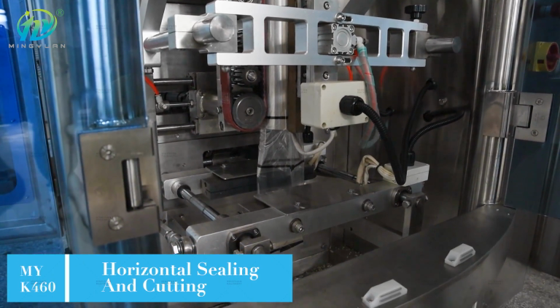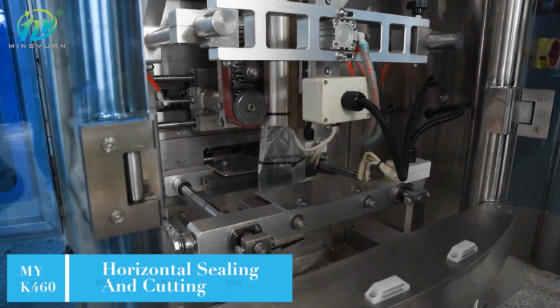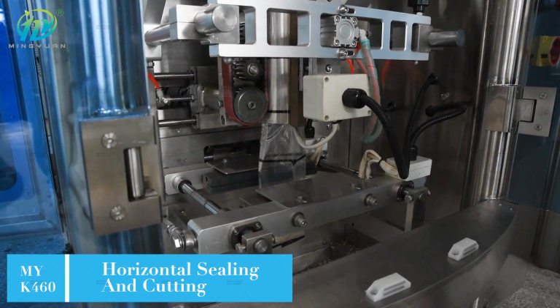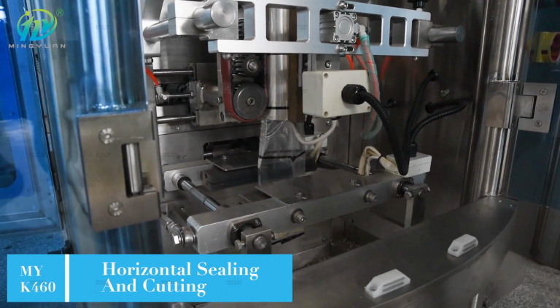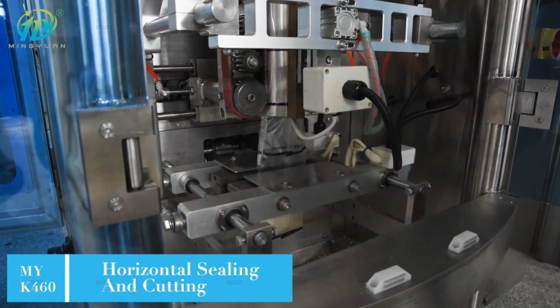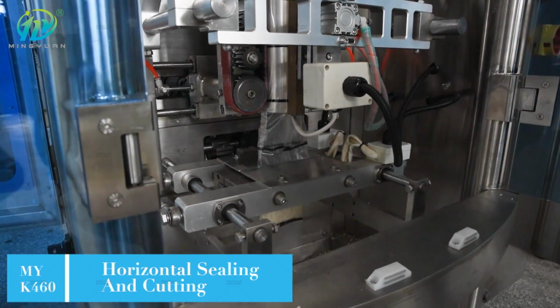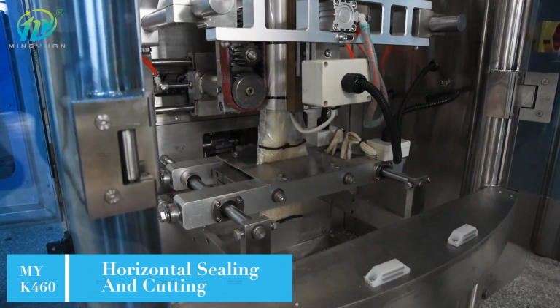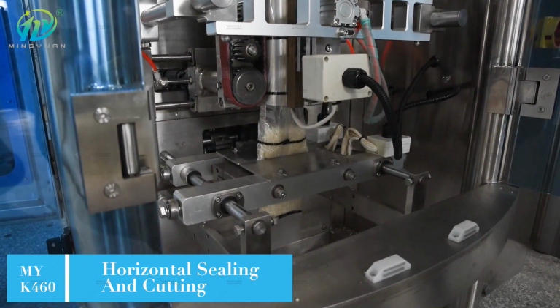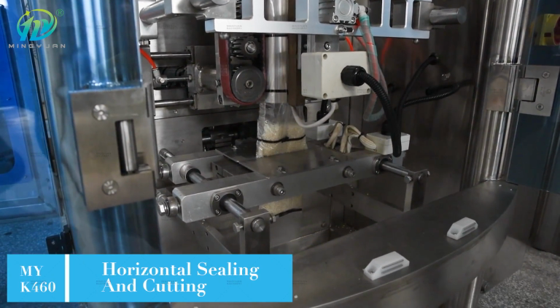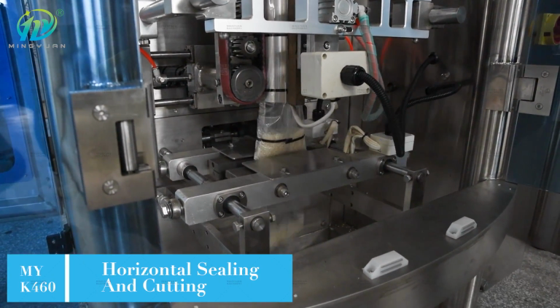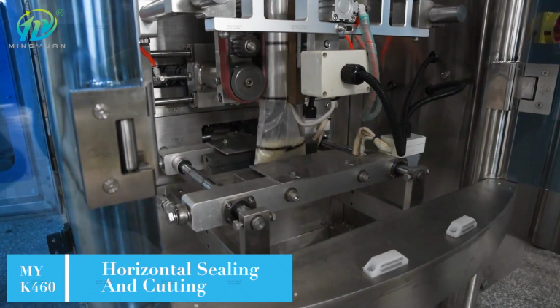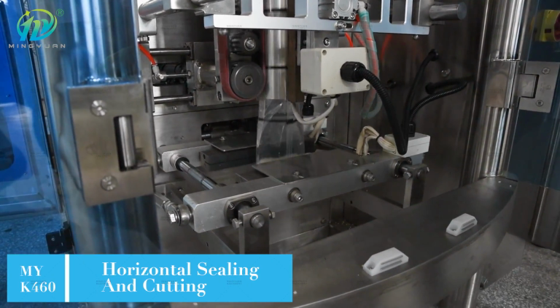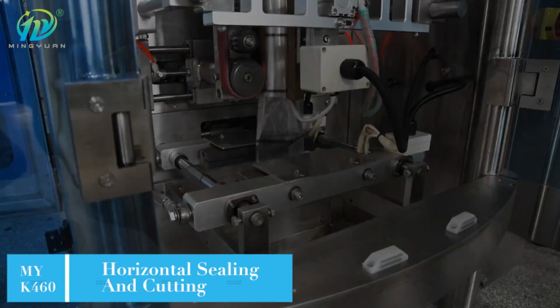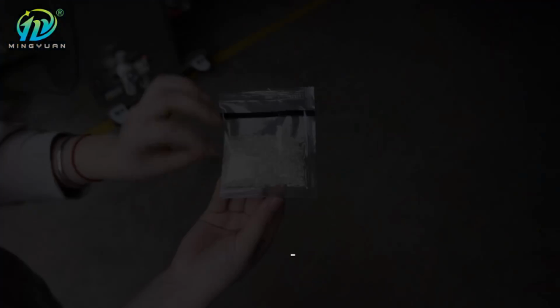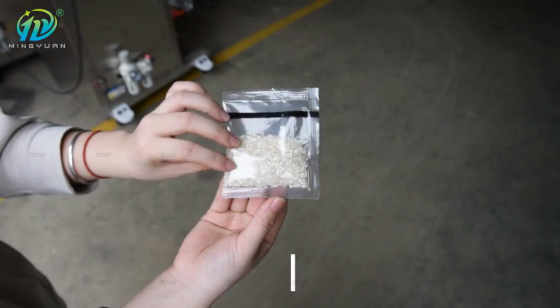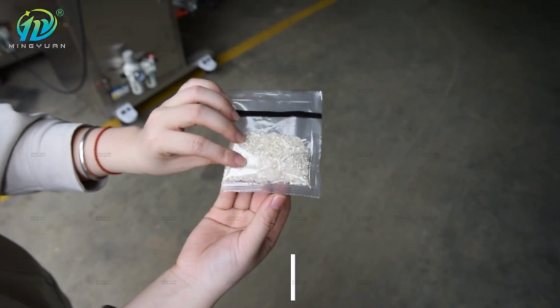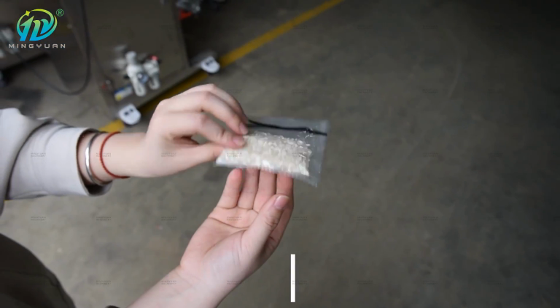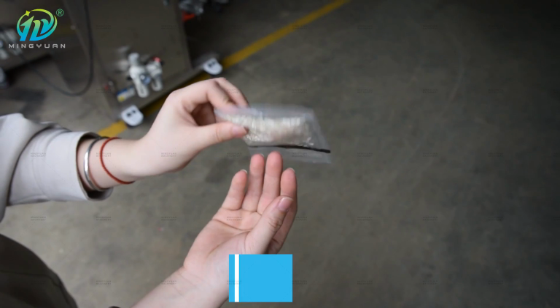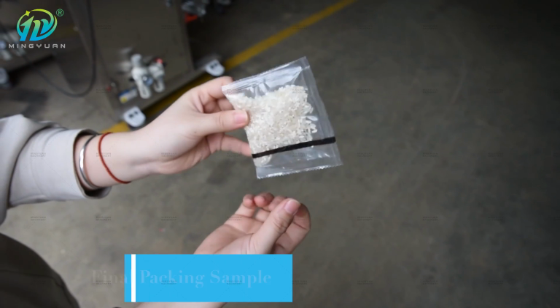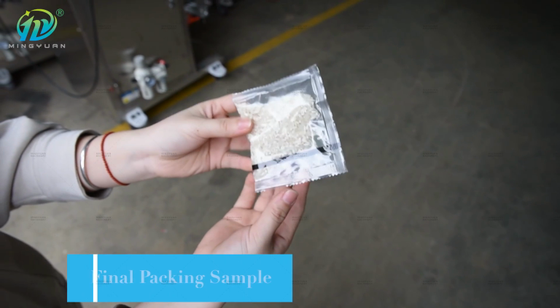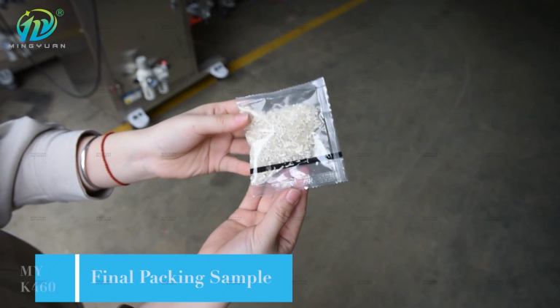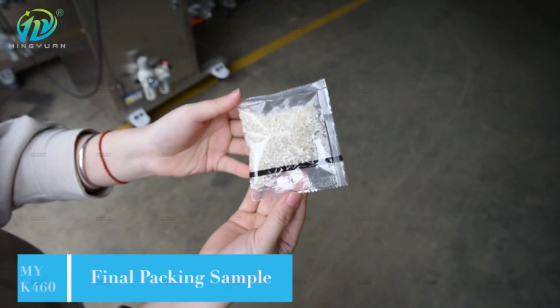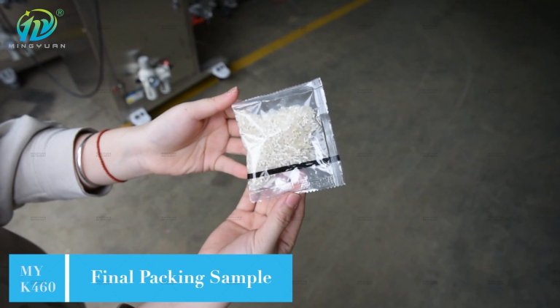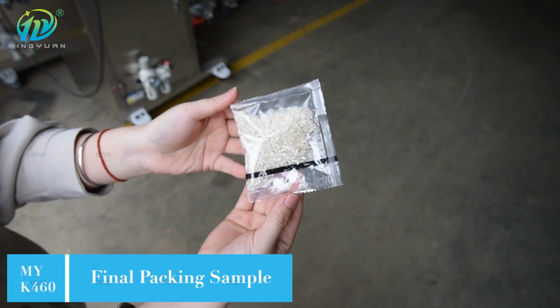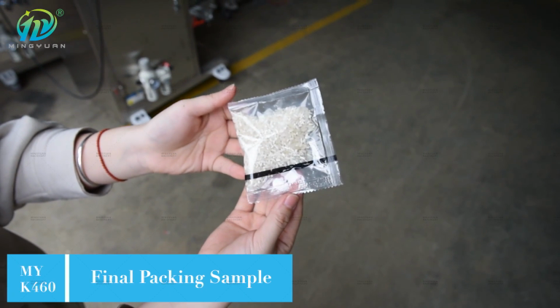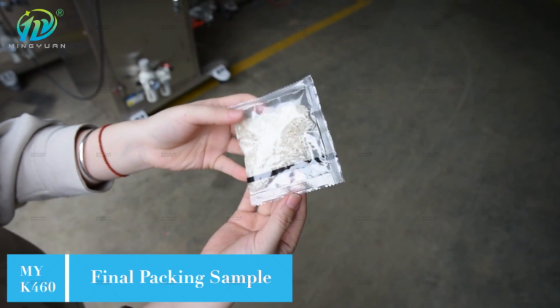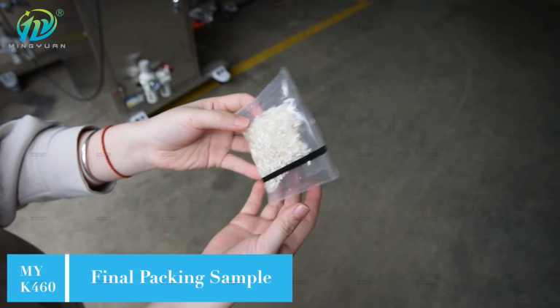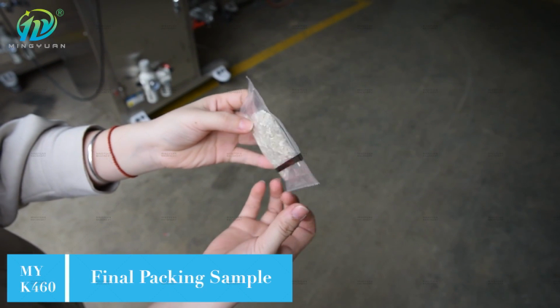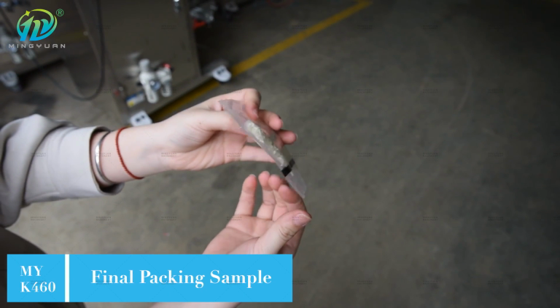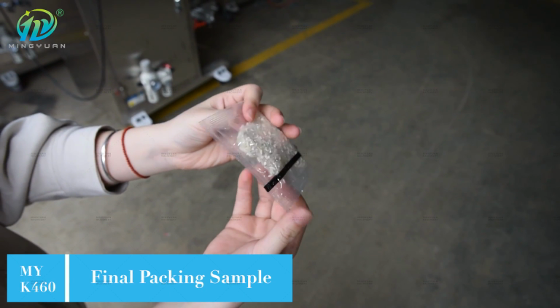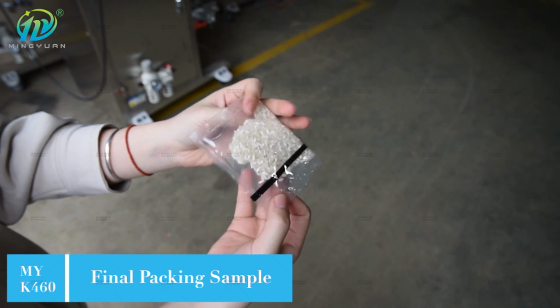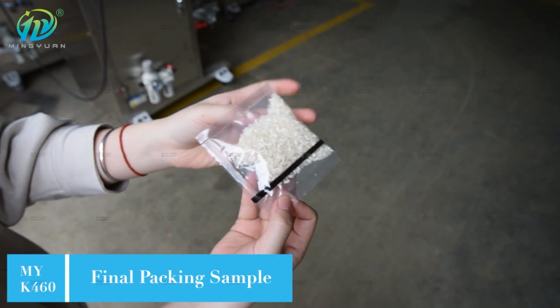It is the best choice for packing granule materials such as food, medicine, chemical industry, etc.